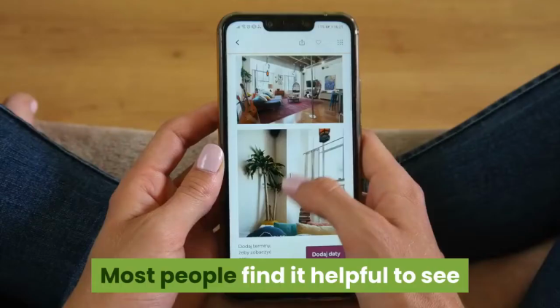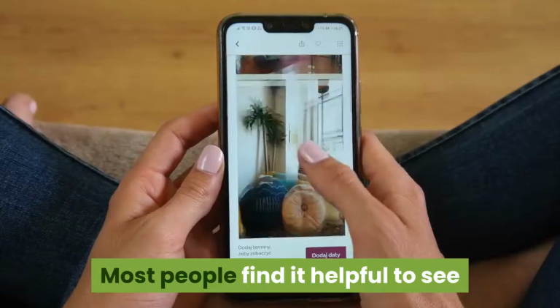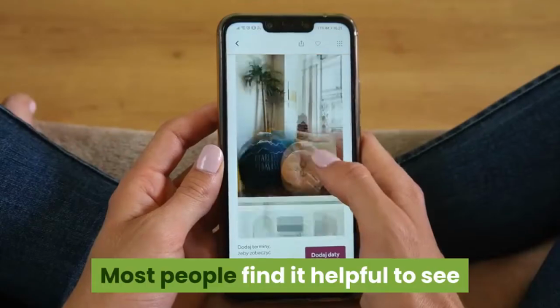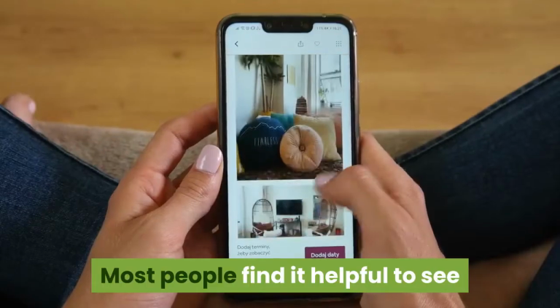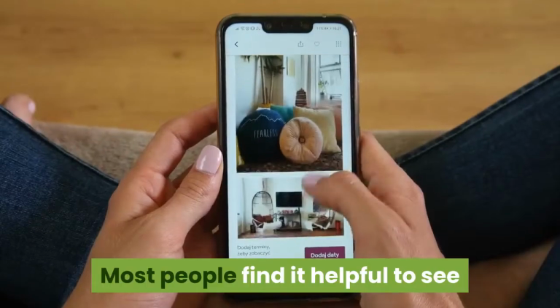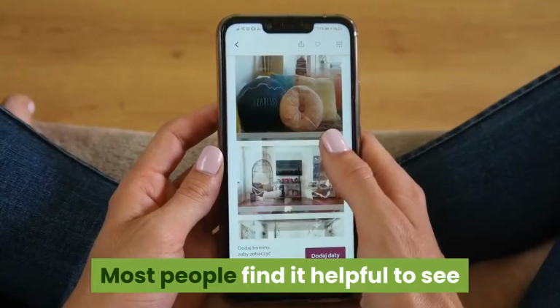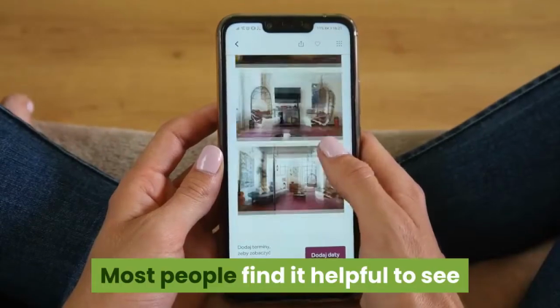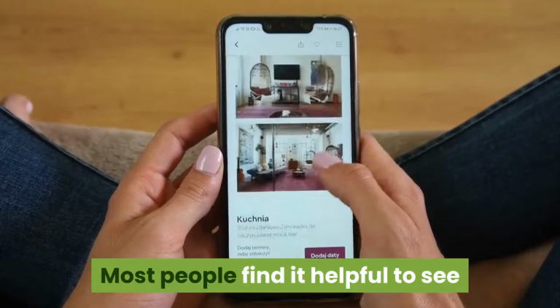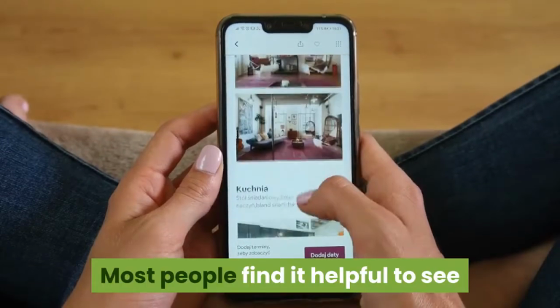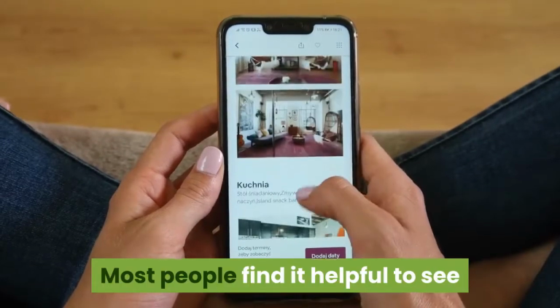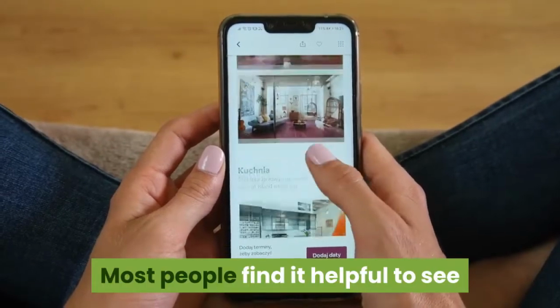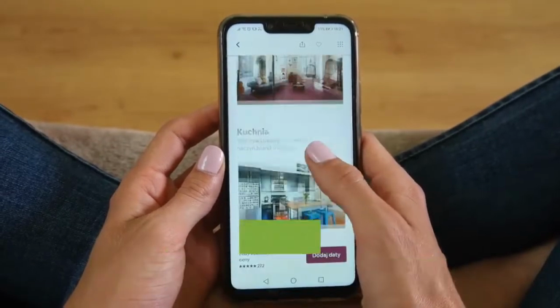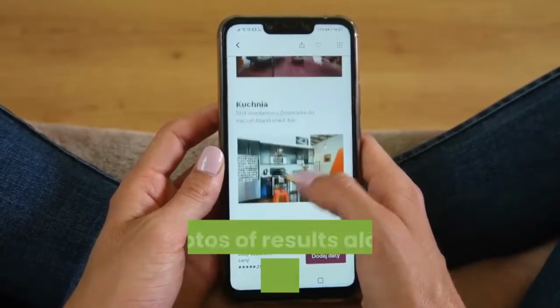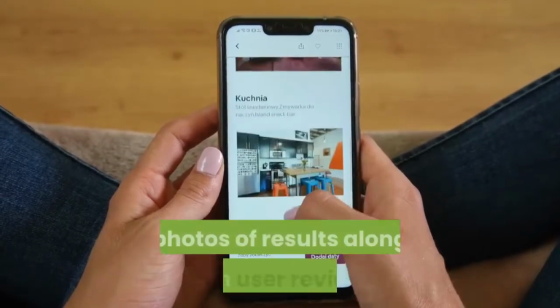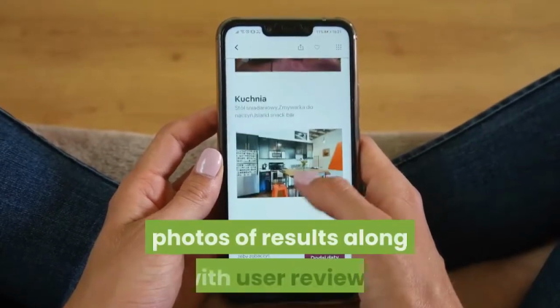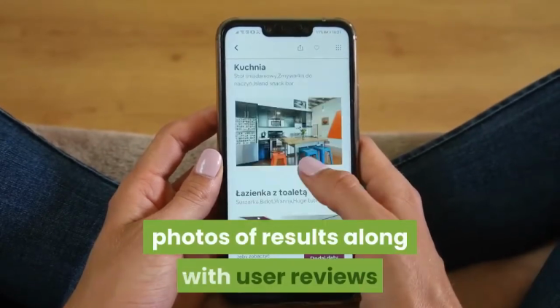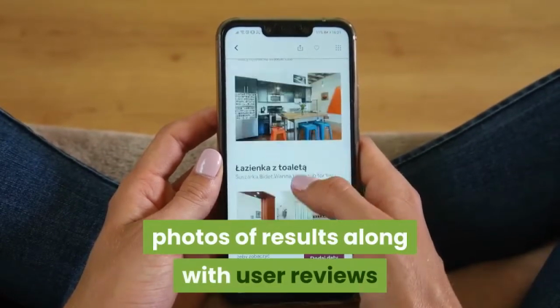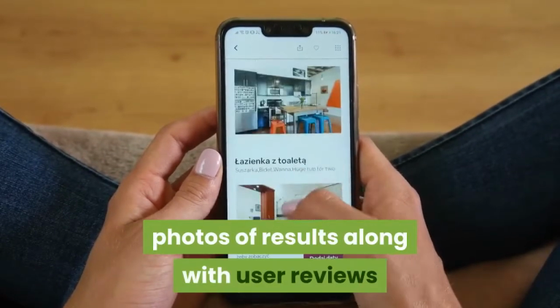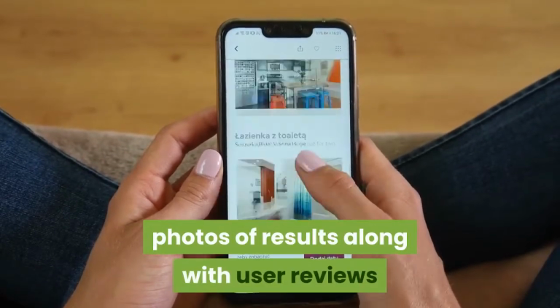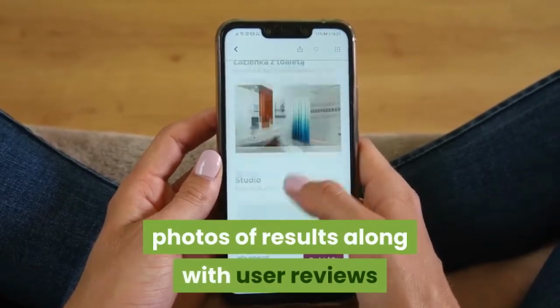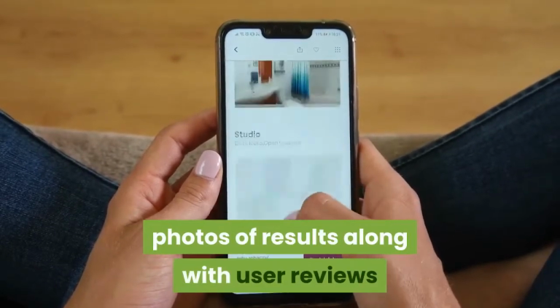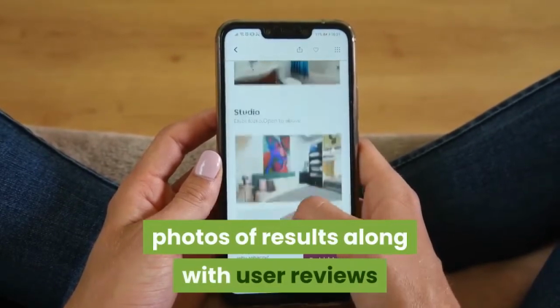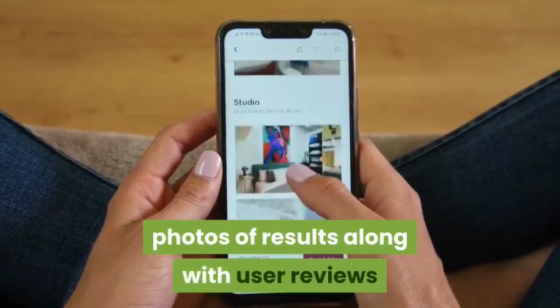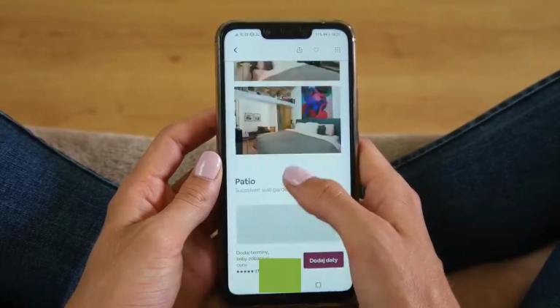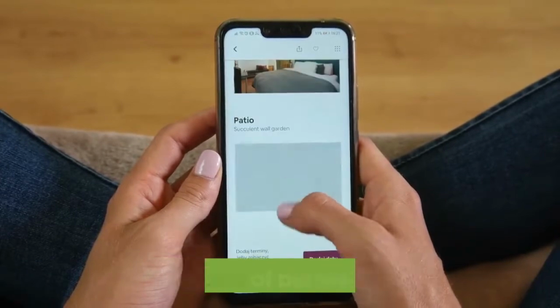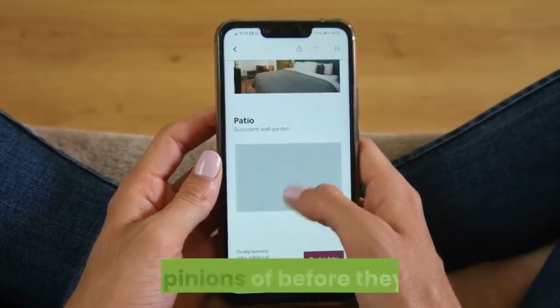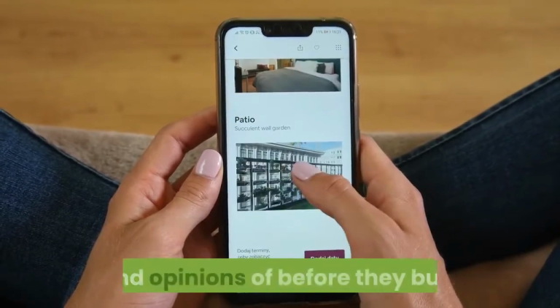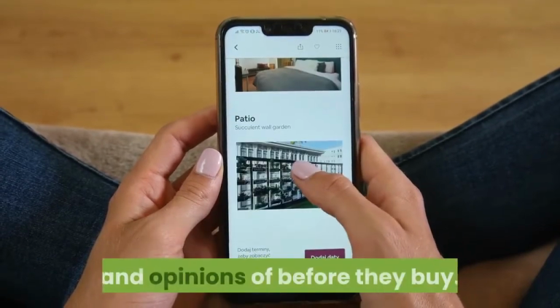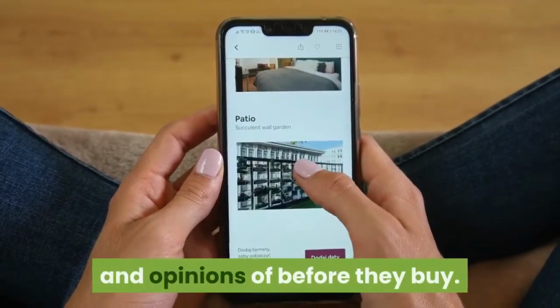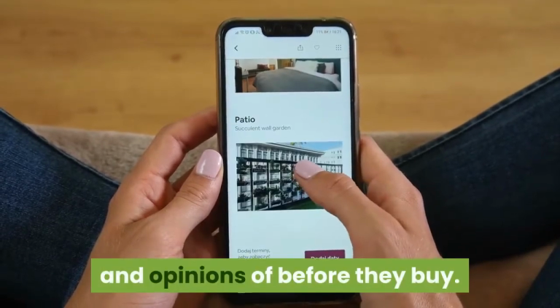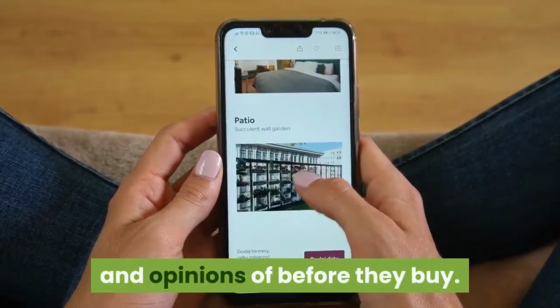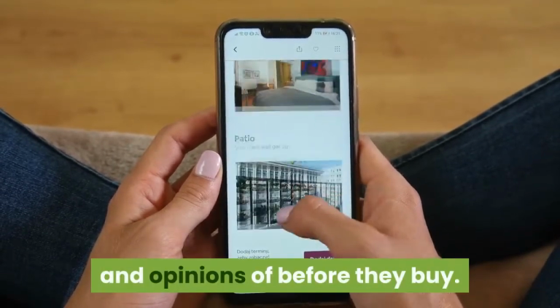Most people find it helpful to see photos of results along with user reviews and opinions before they buy.